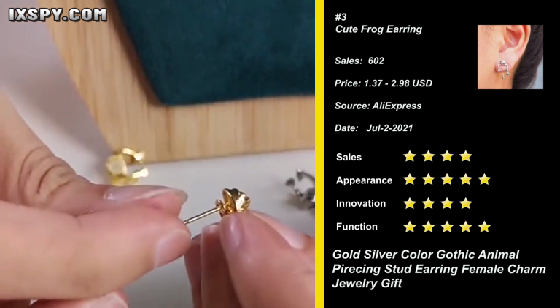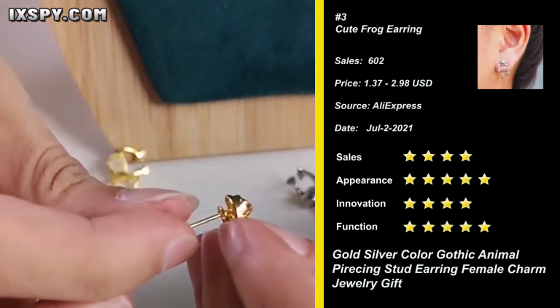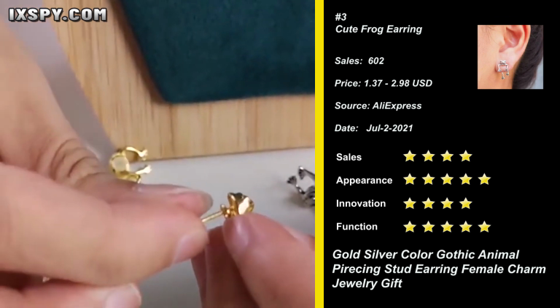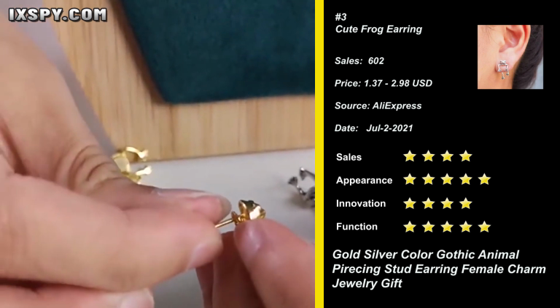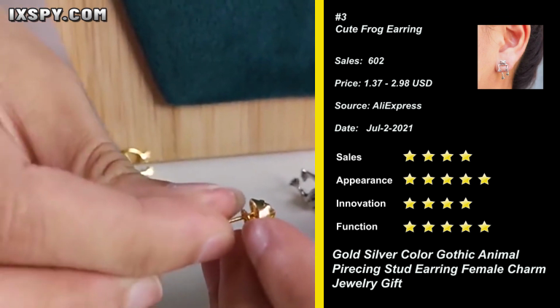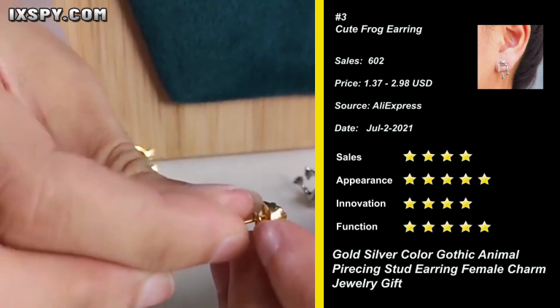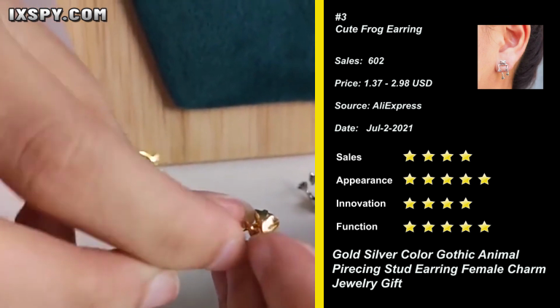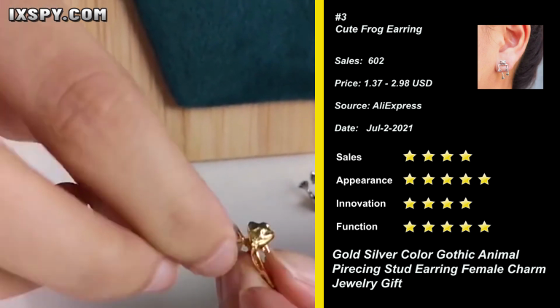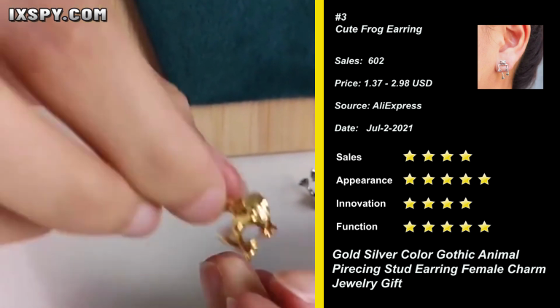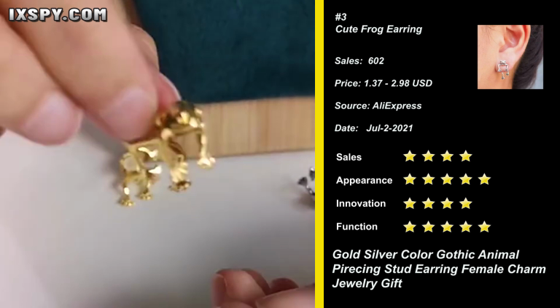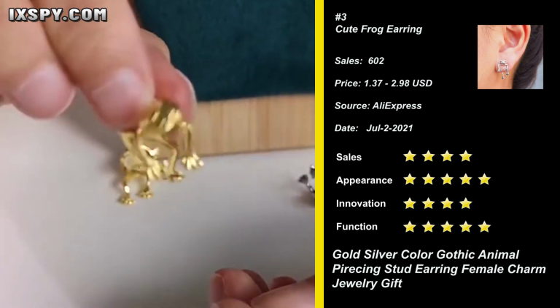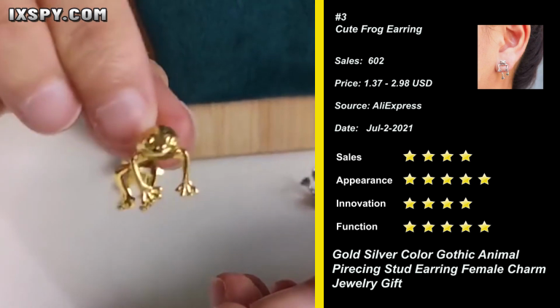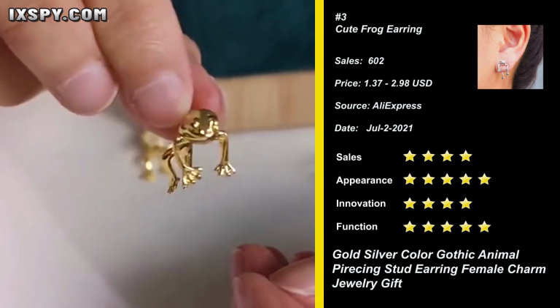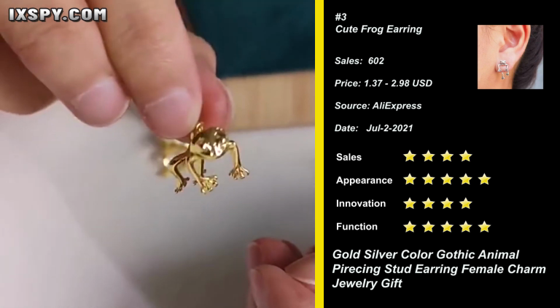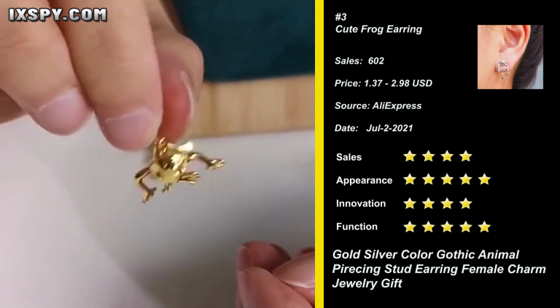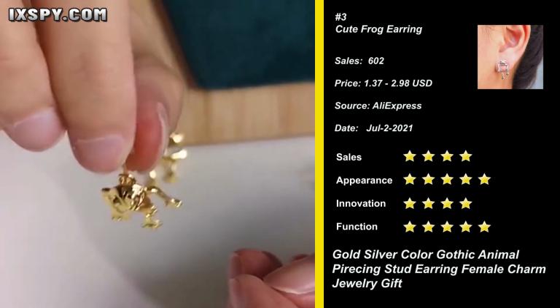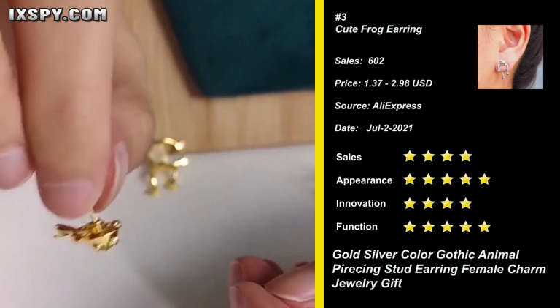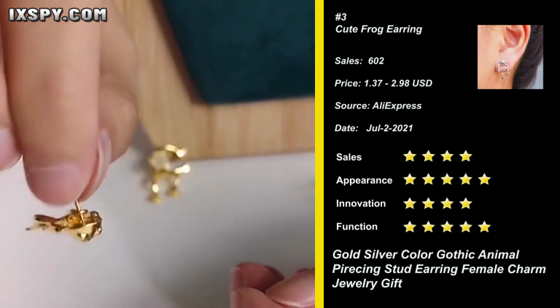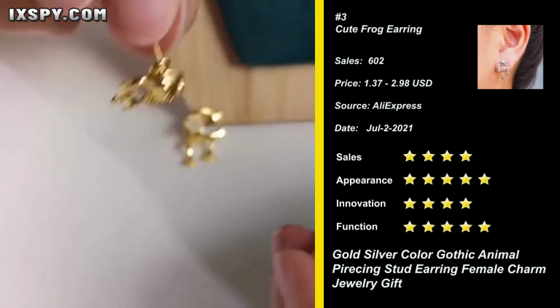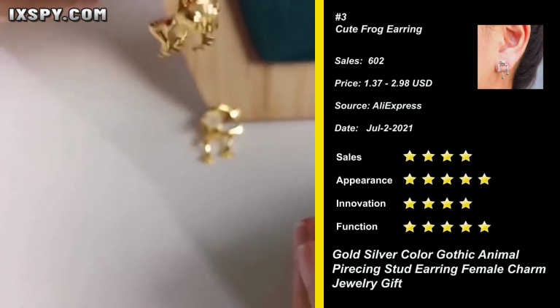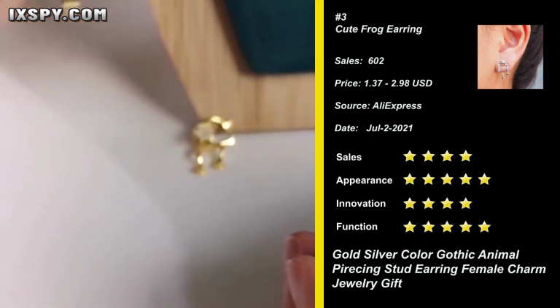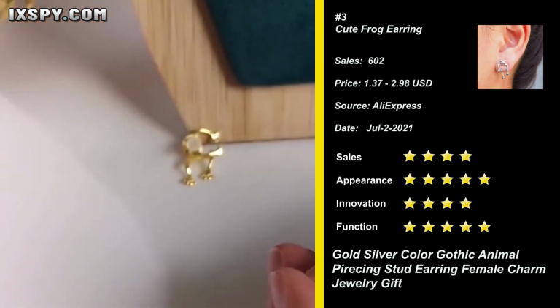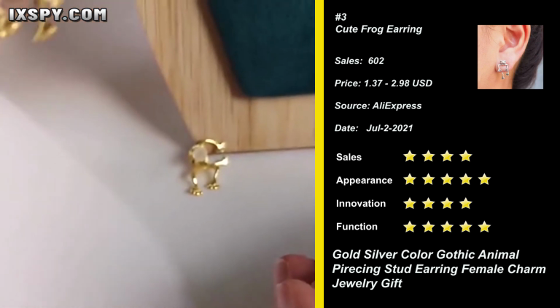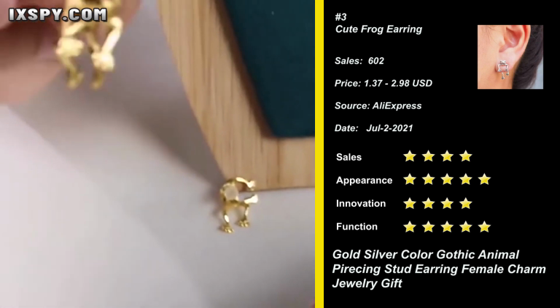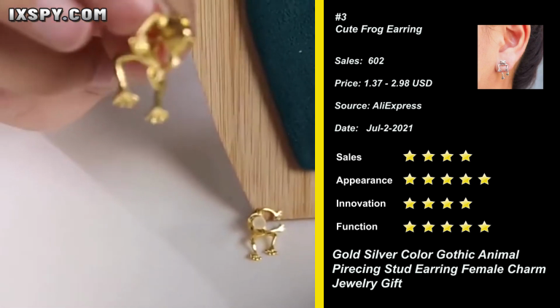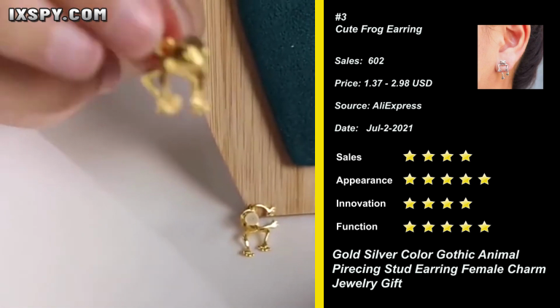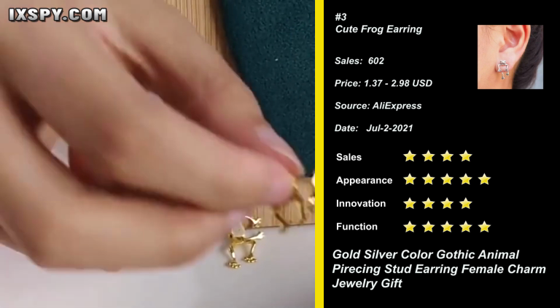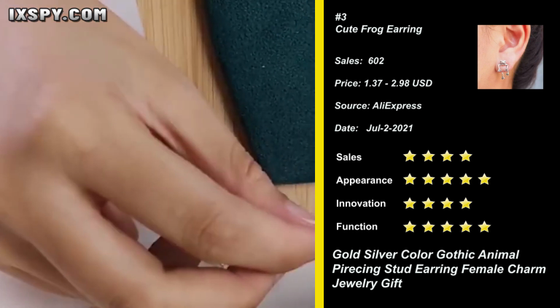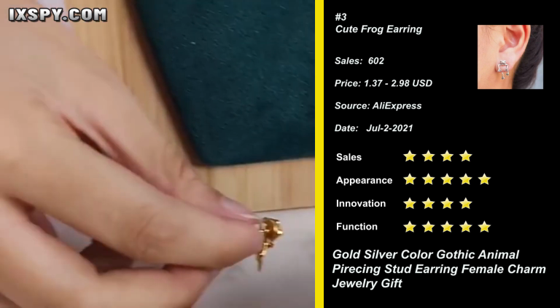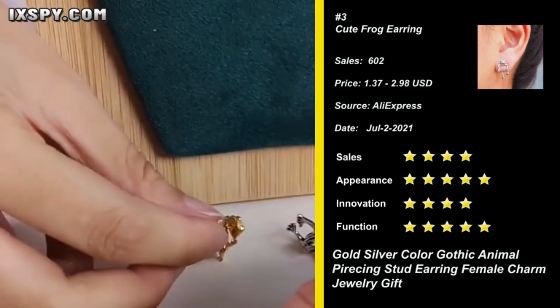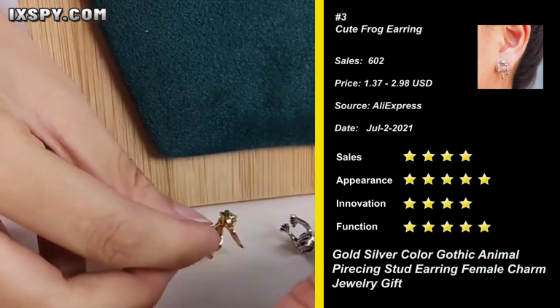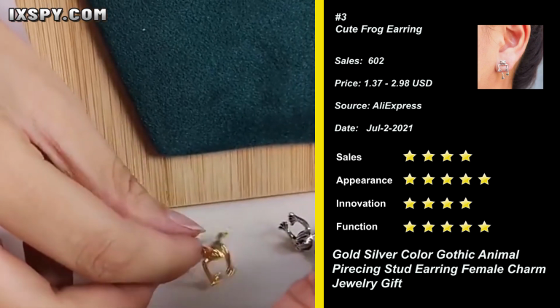Protruding eyes and mouth make the tree frog look realistic. An amazing gift for someone you care for — a lover, your girls, and so on. Try it now.